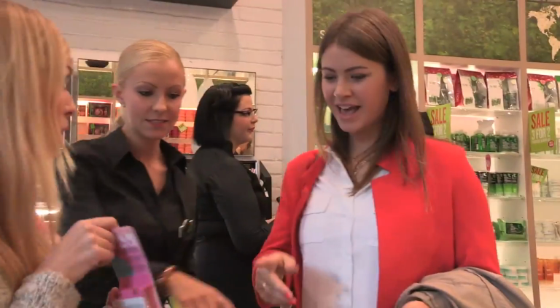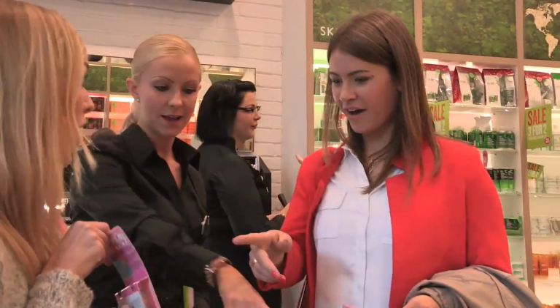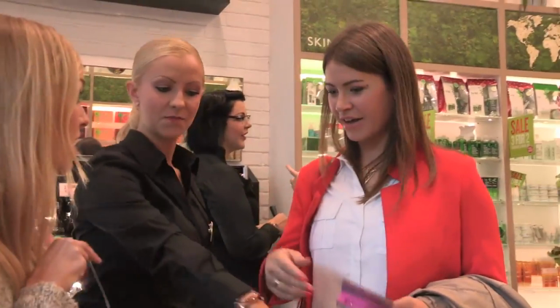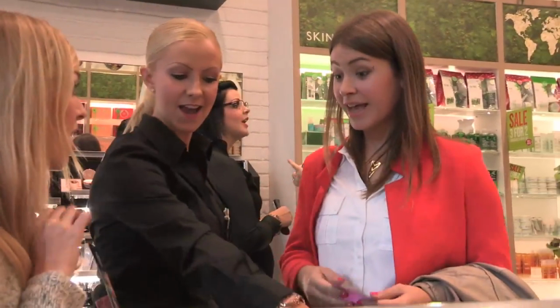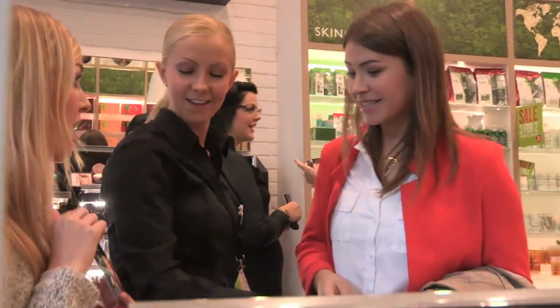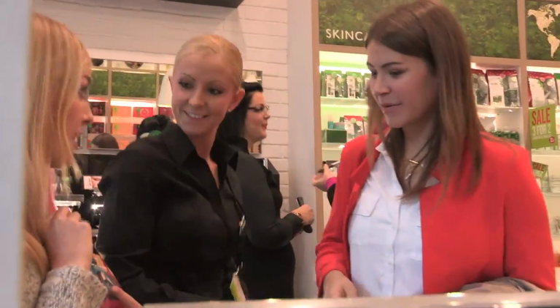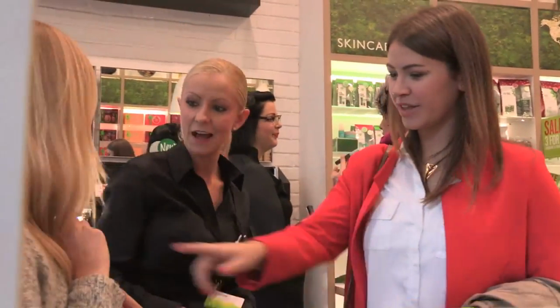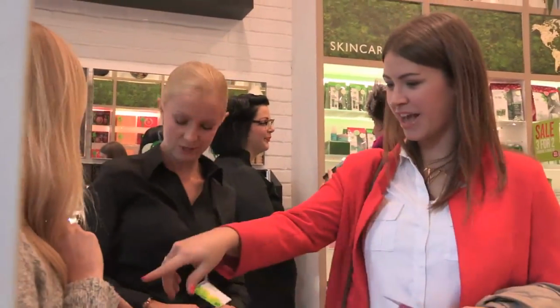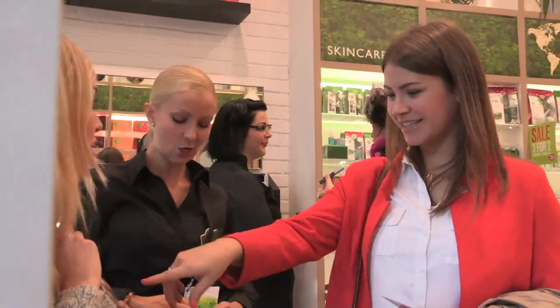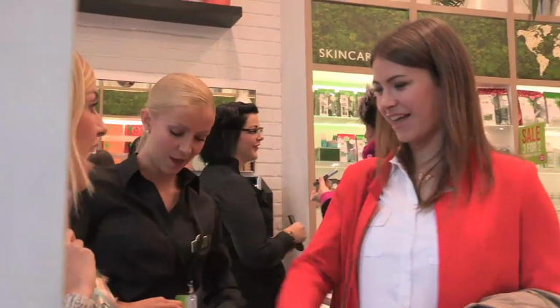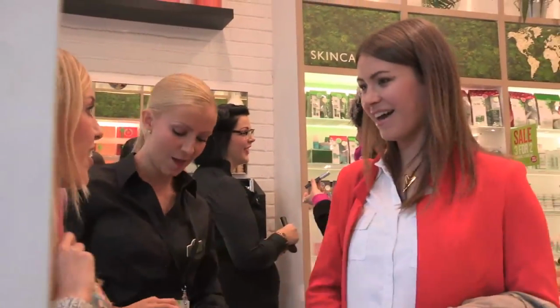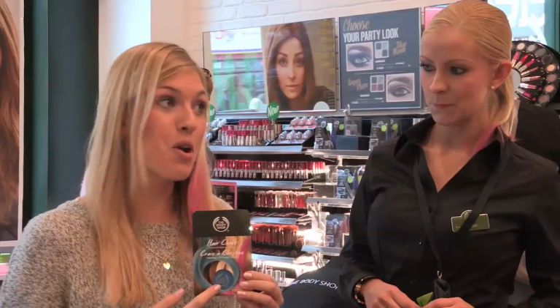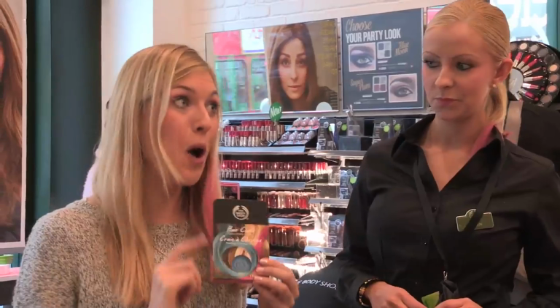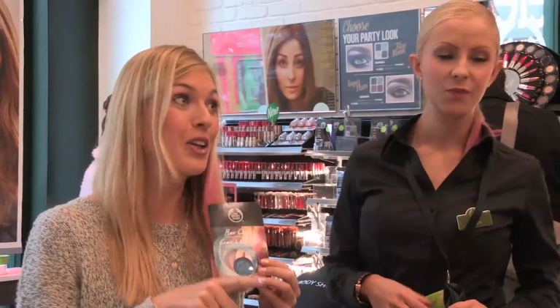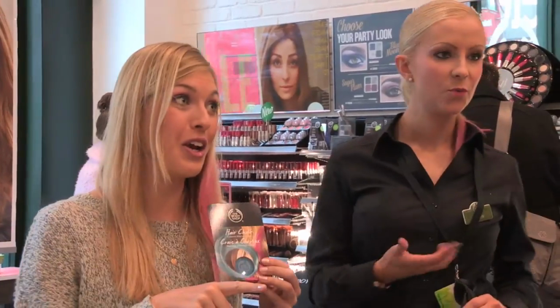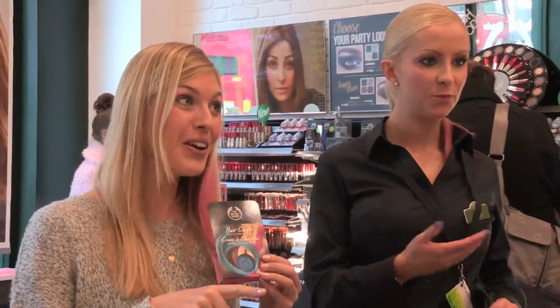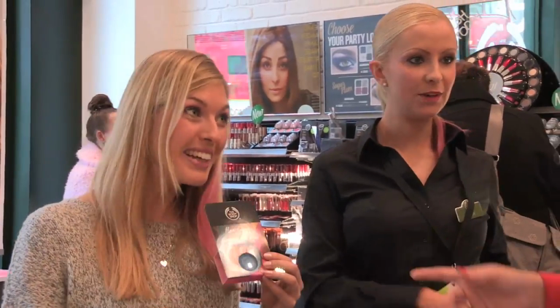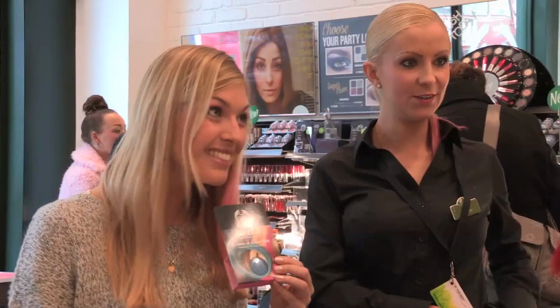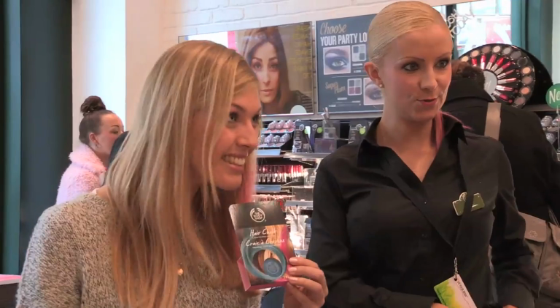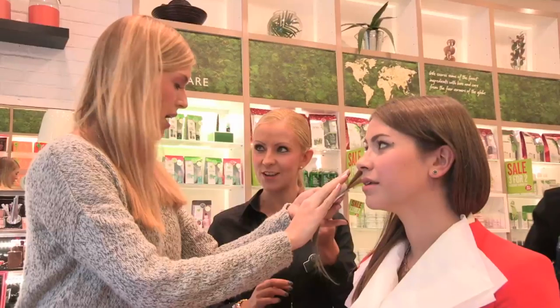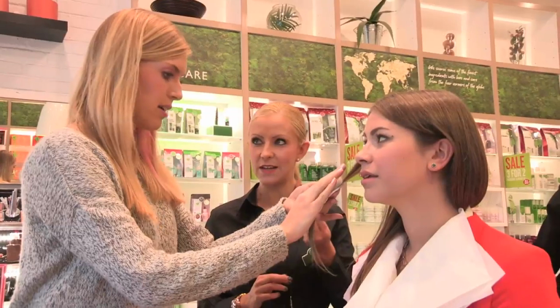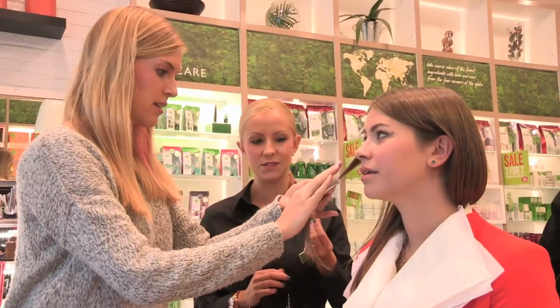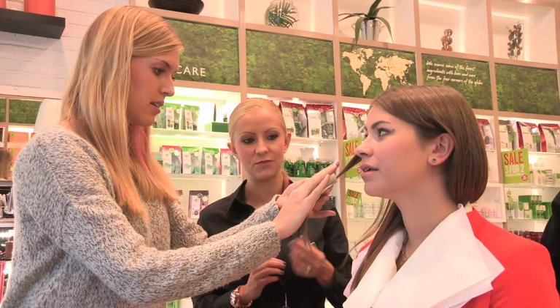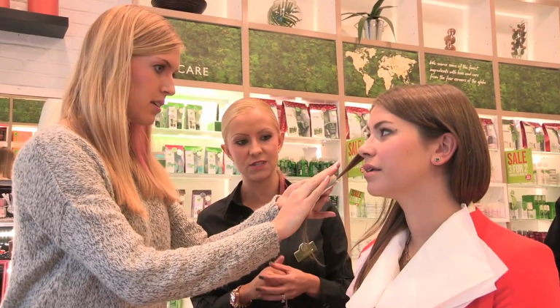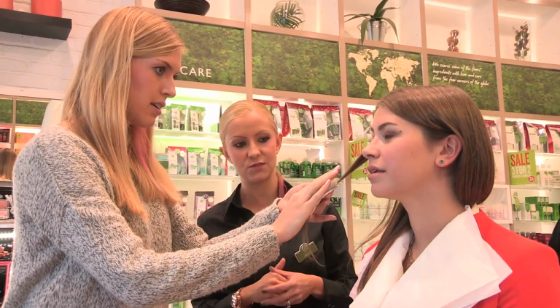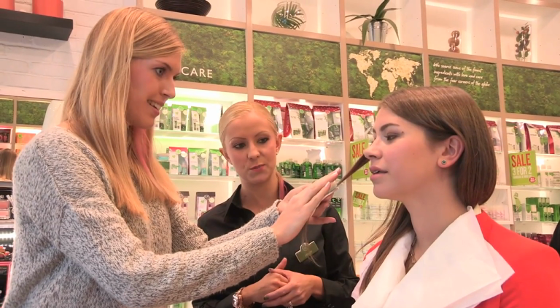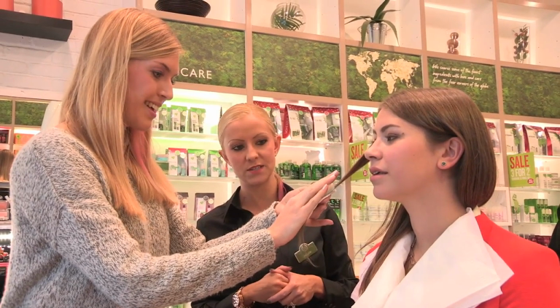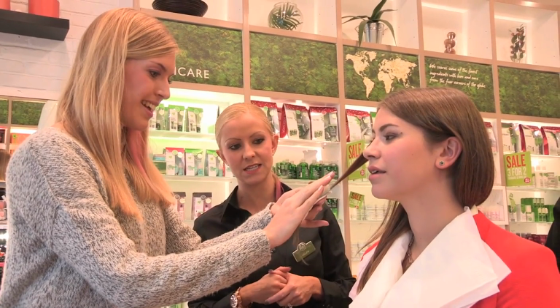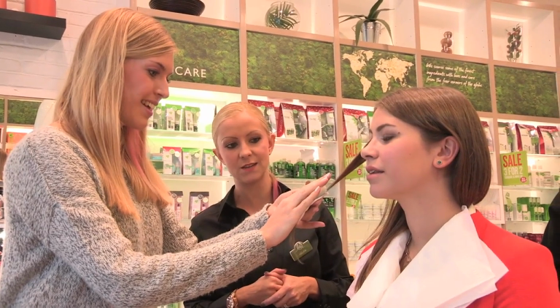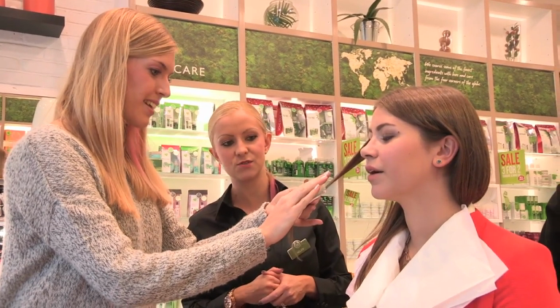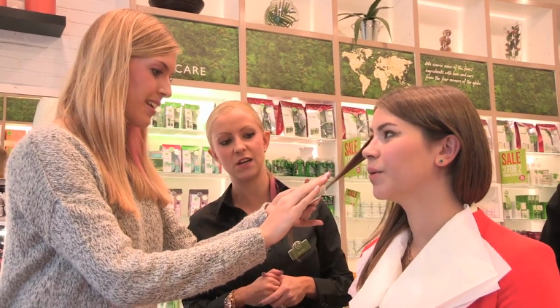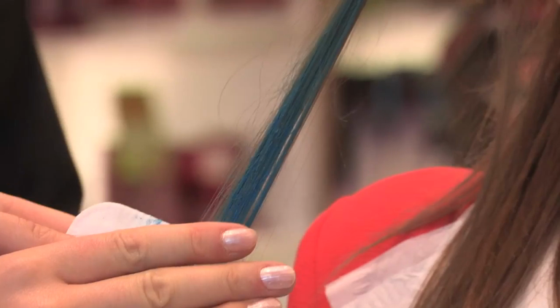Helen assured us that we could do it ourselves just as easily. So I tried the blue shade out on Laura, who's a brunette, and the colour looked incredible on her.